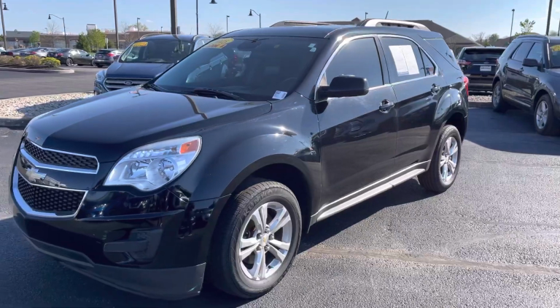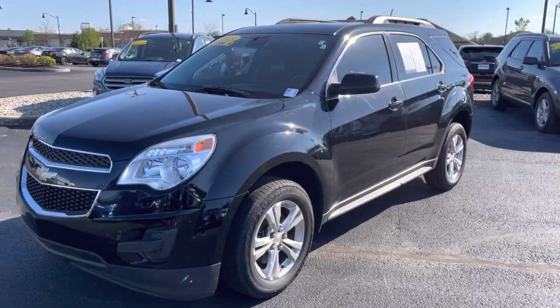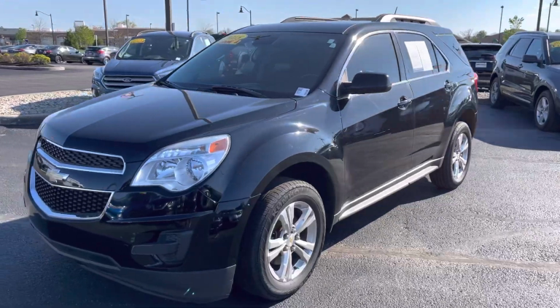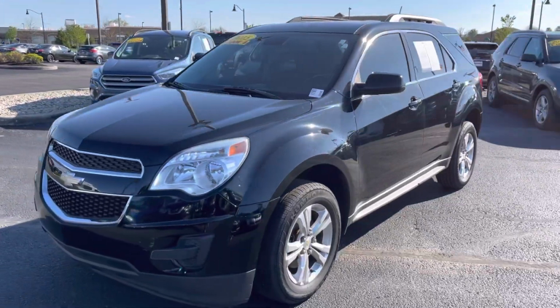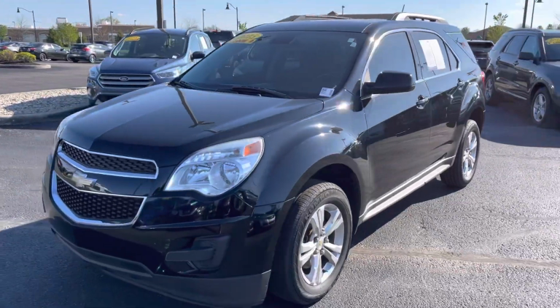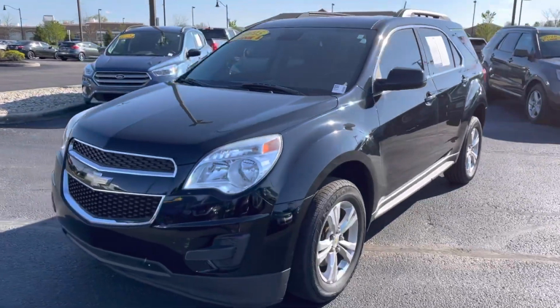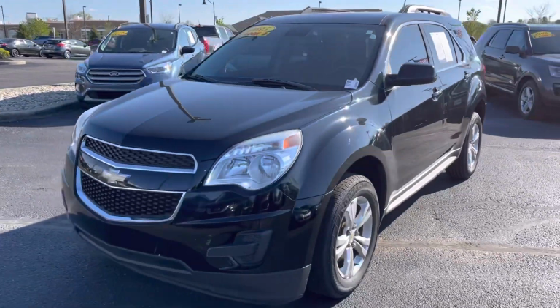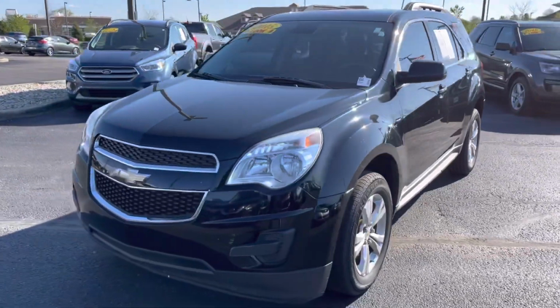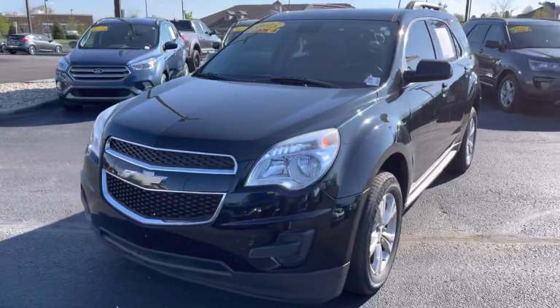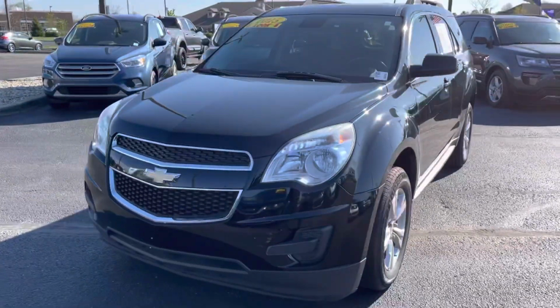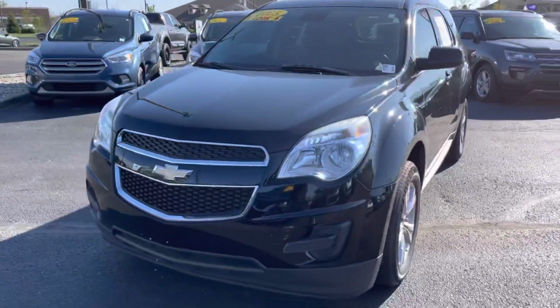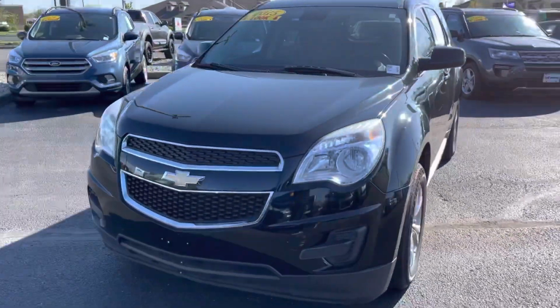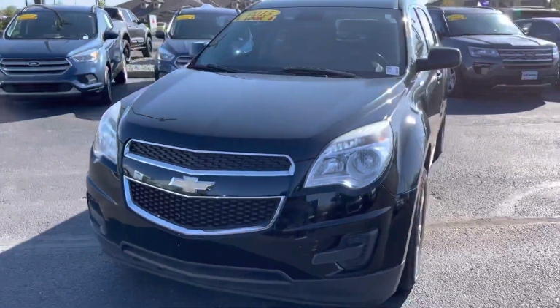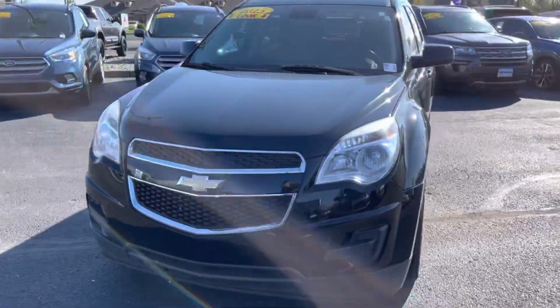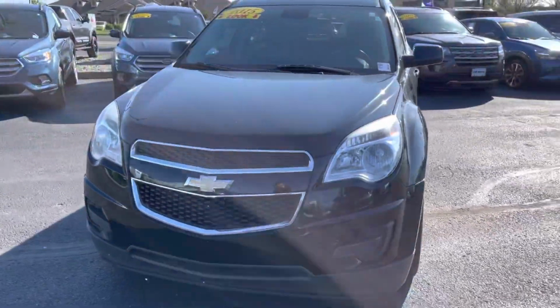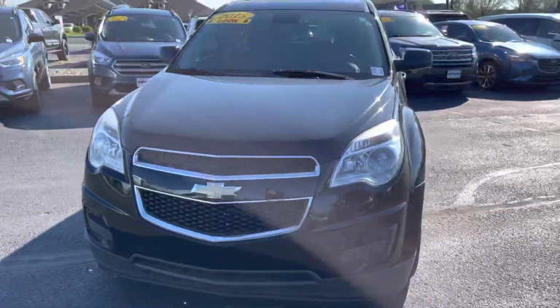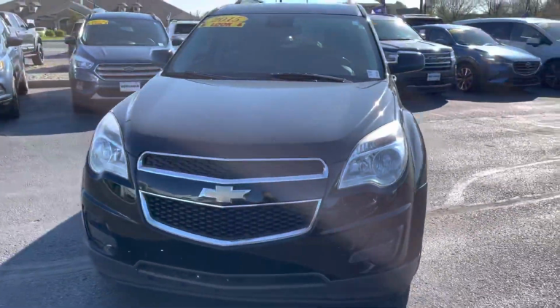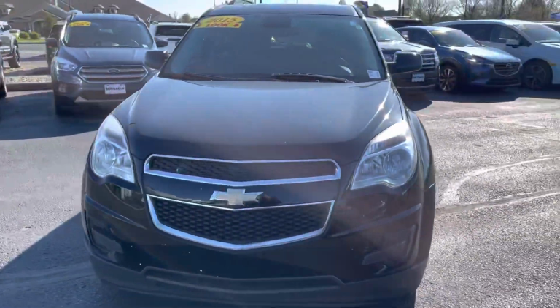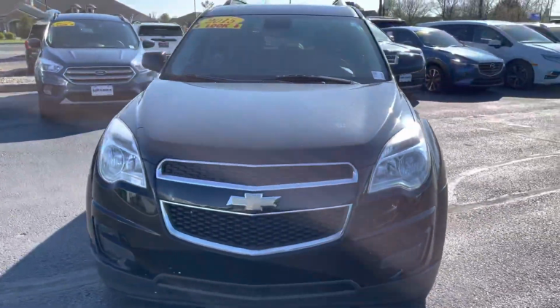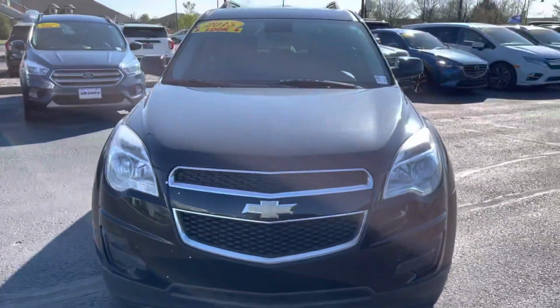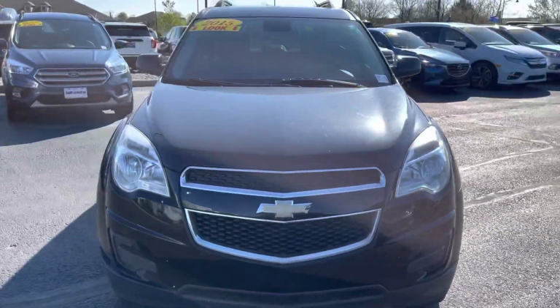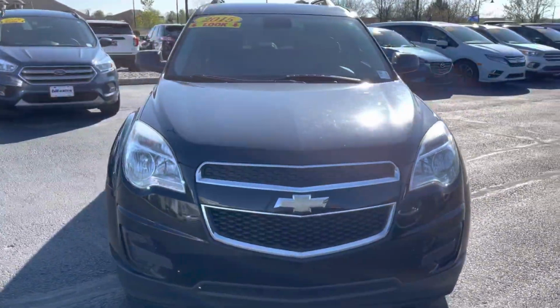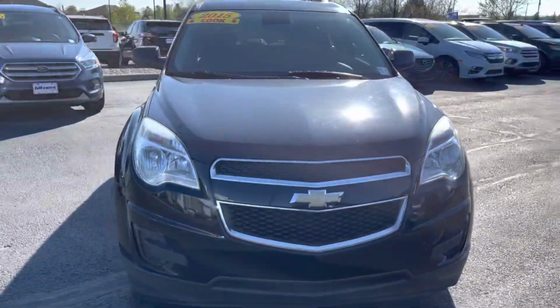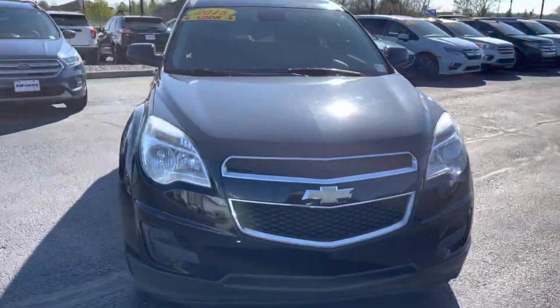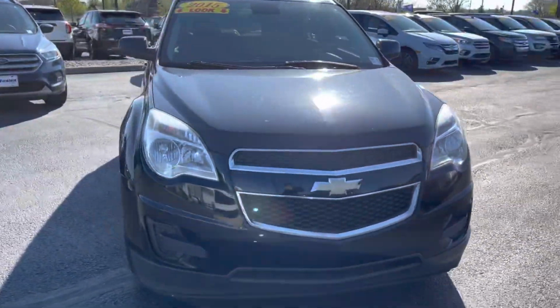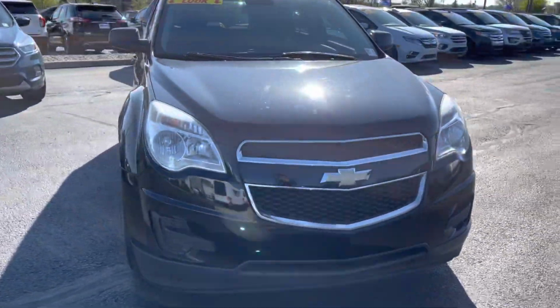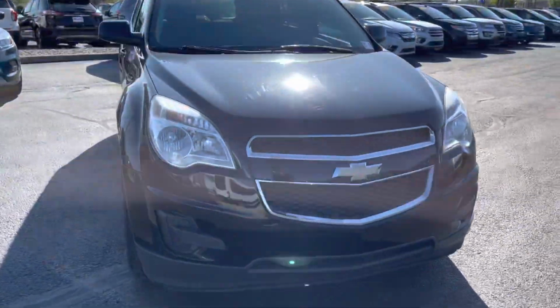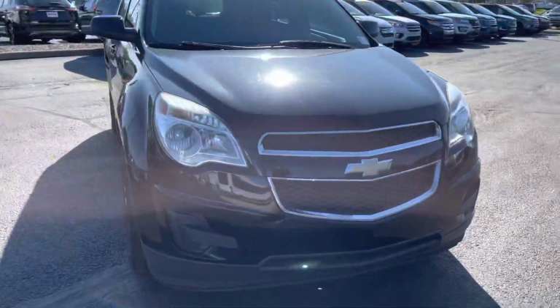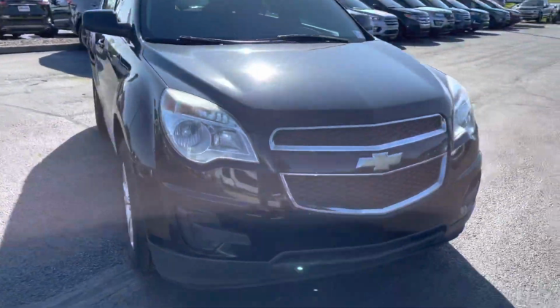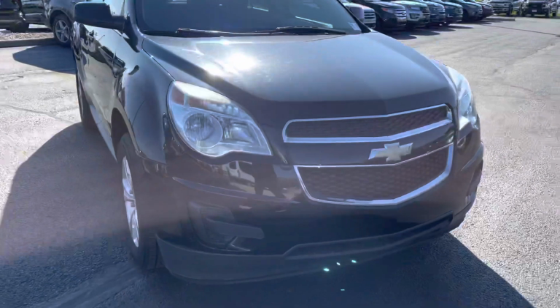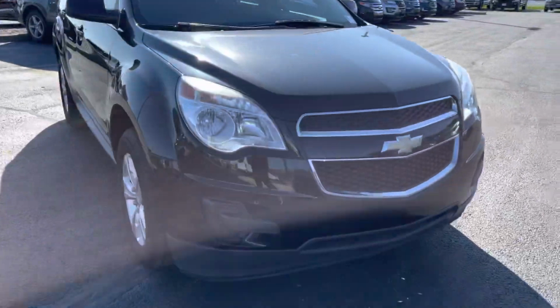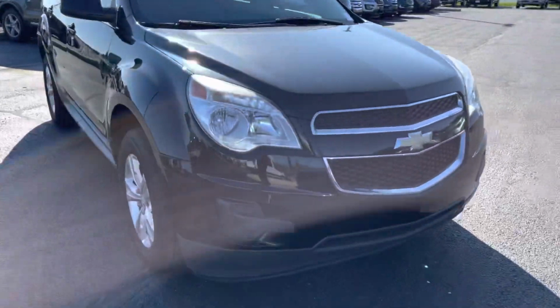Hello, my name is Amar and I'm going to be doing a quick video walk around on our 2015 Chevy Equinox.